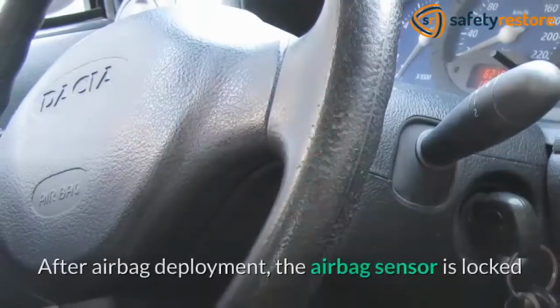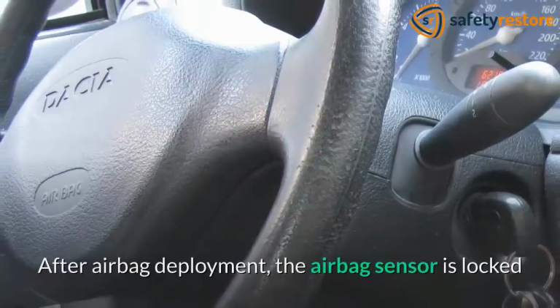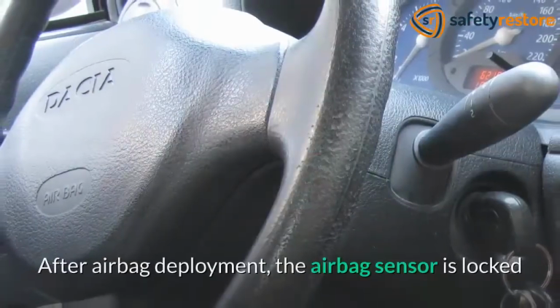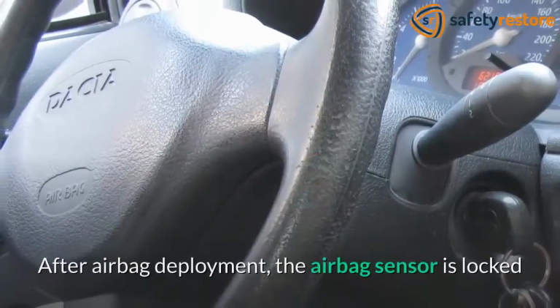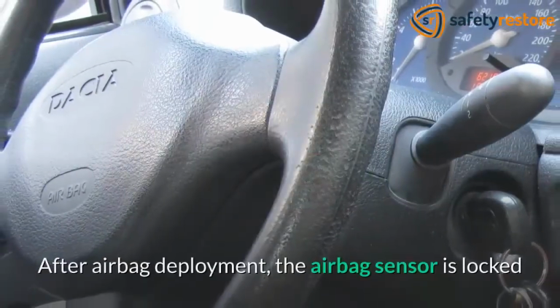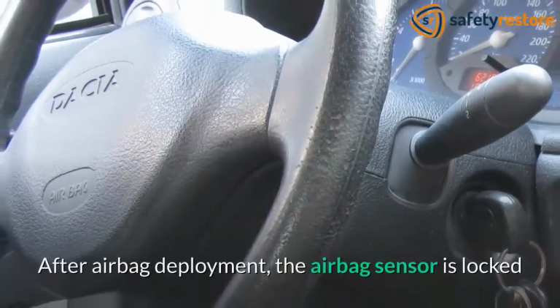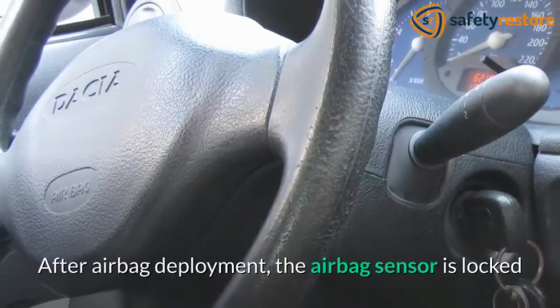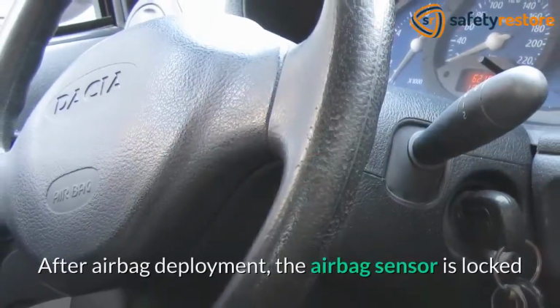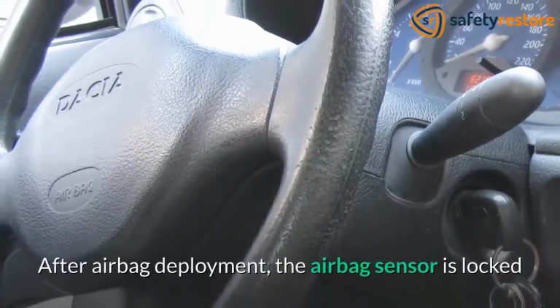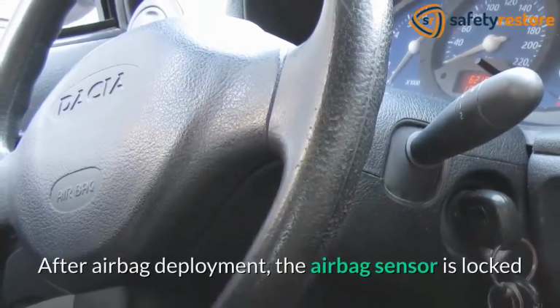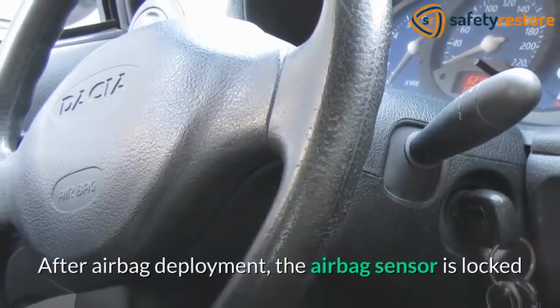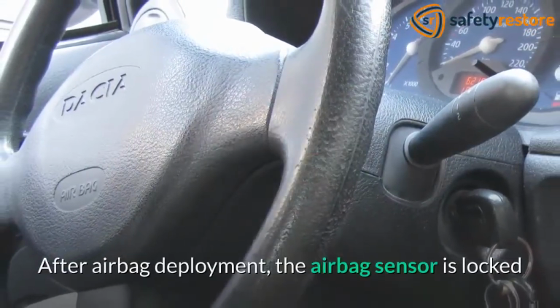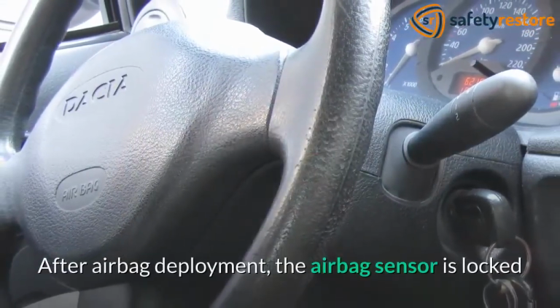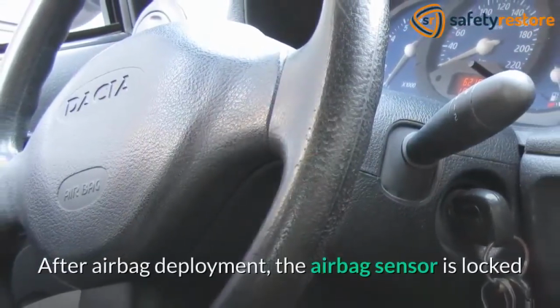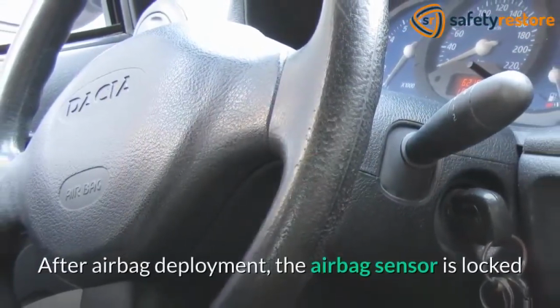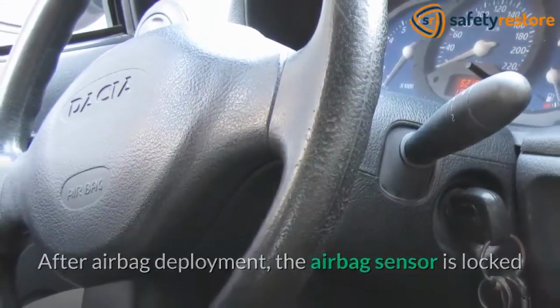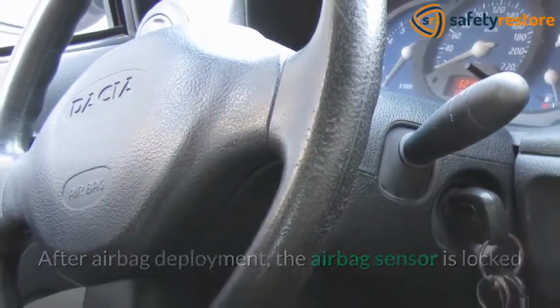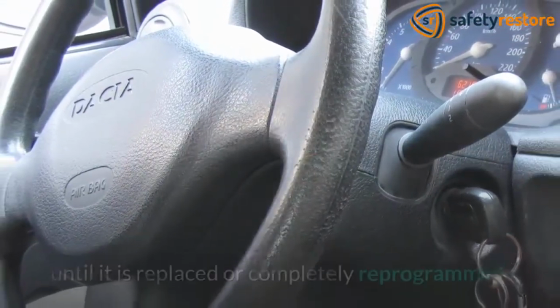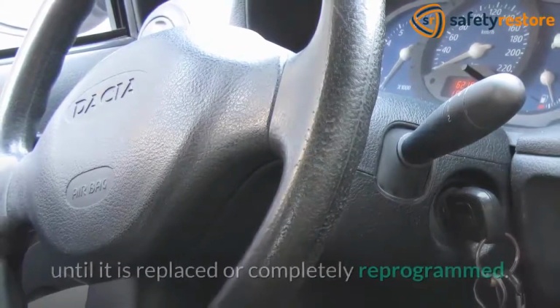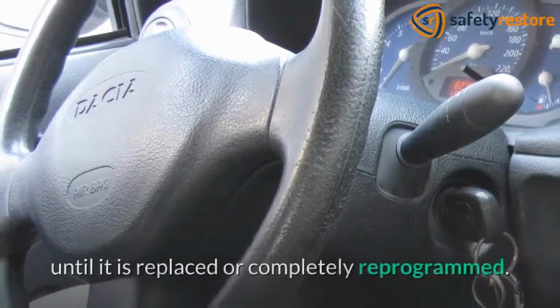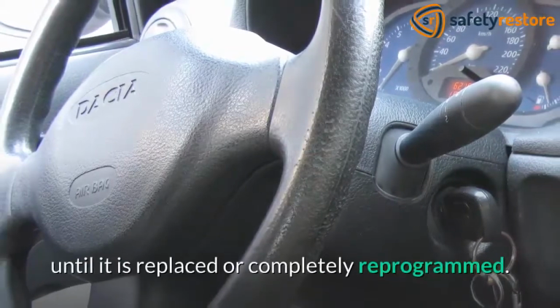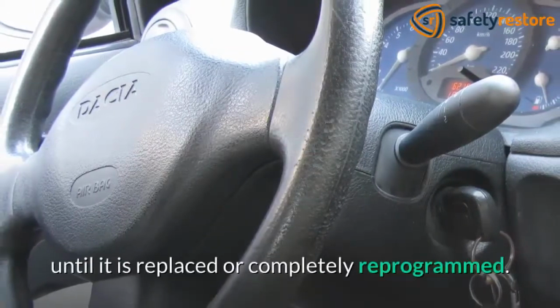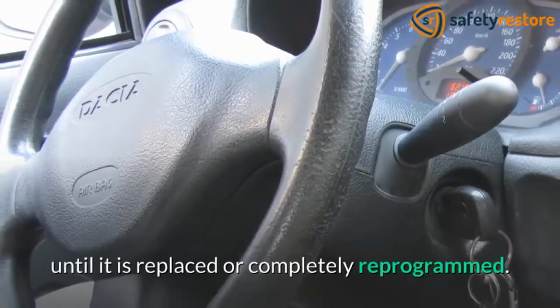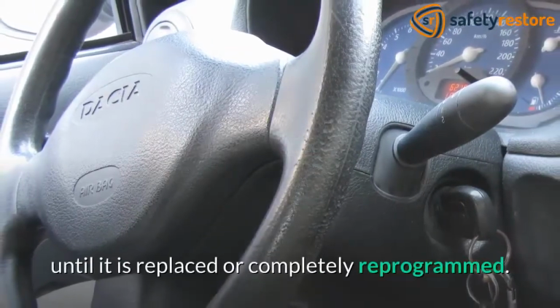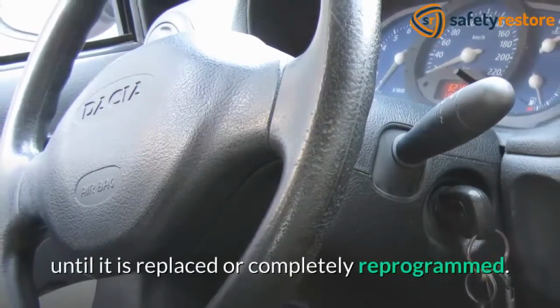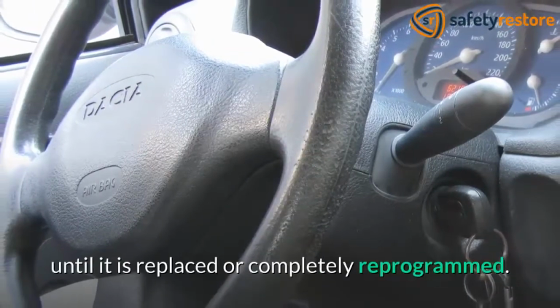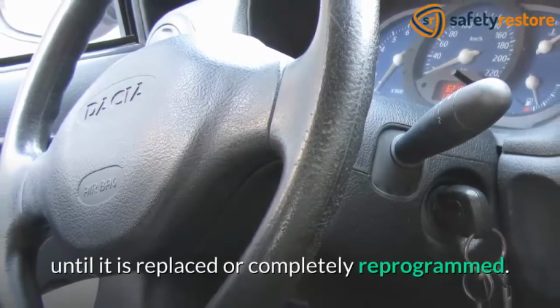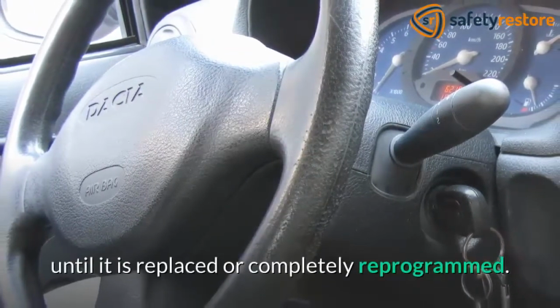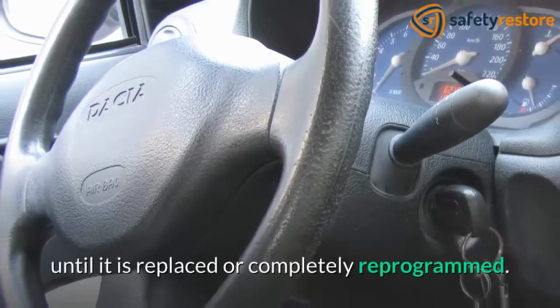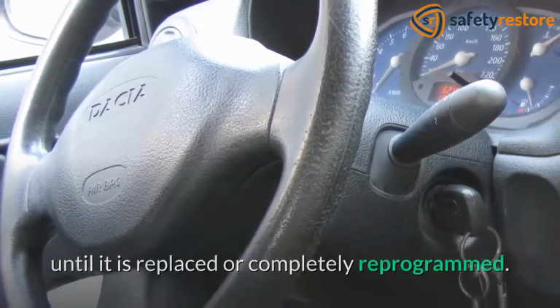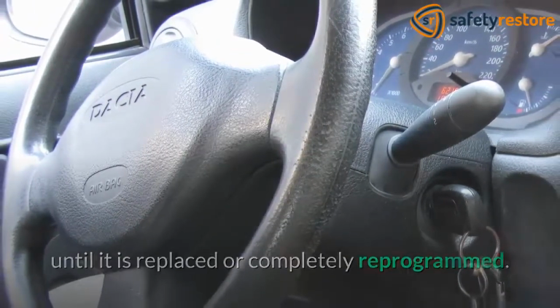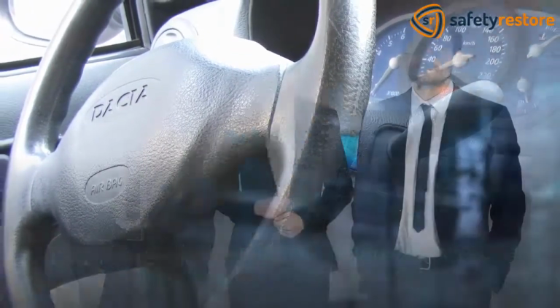After airbag deployment, the airbag sensor is locked until it is replaced or completely reprogrammed.